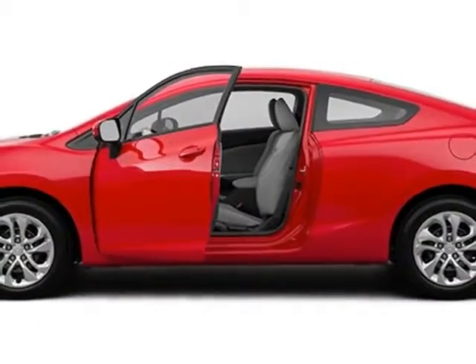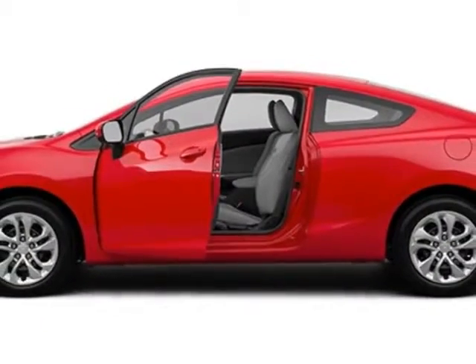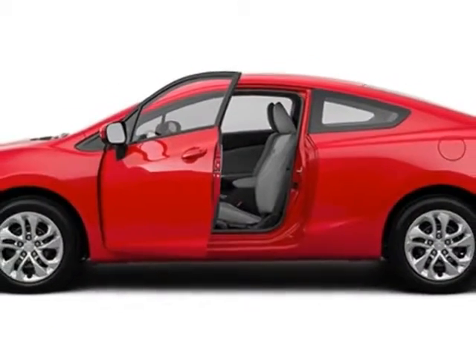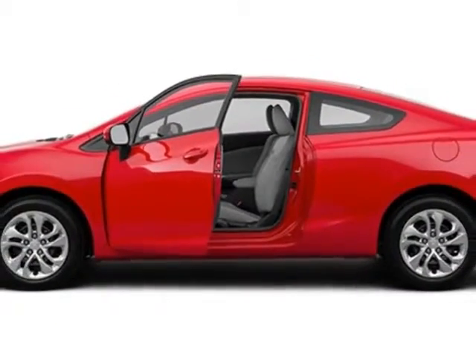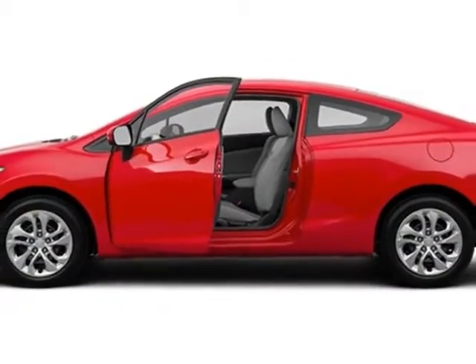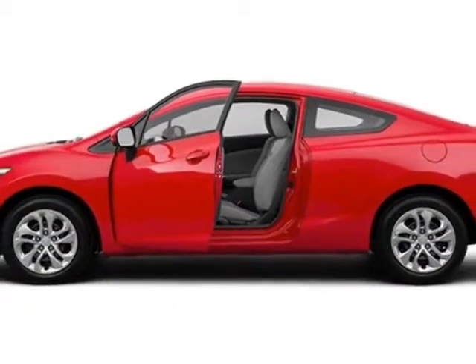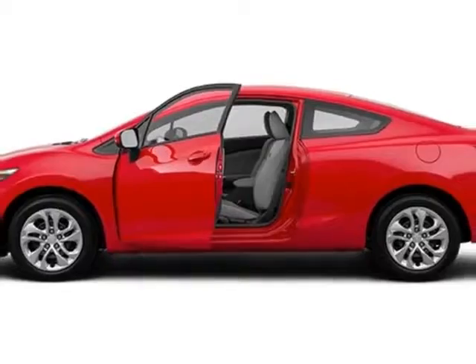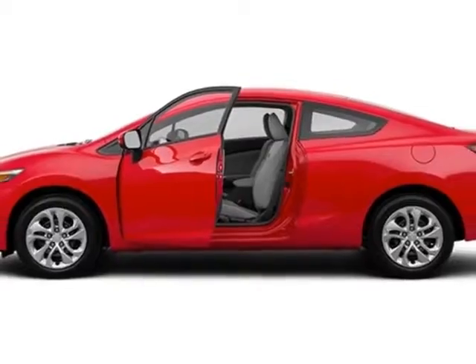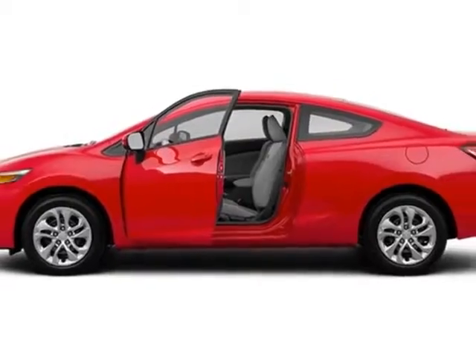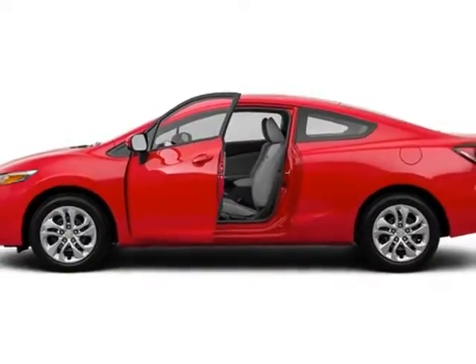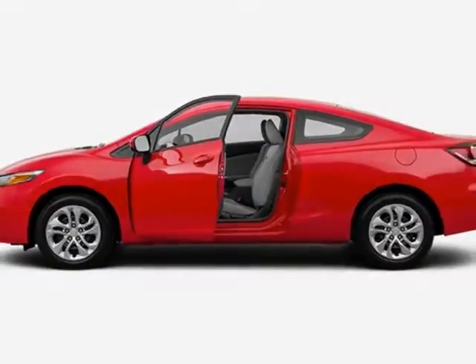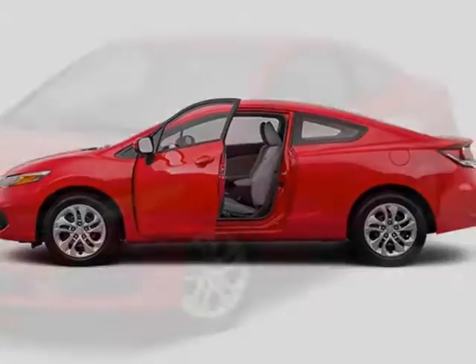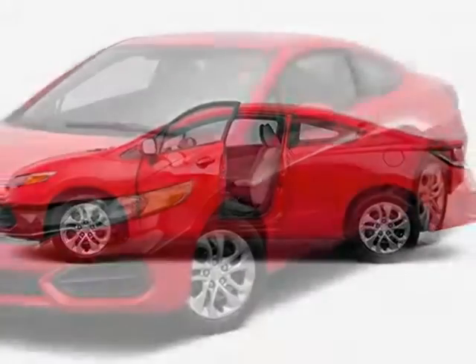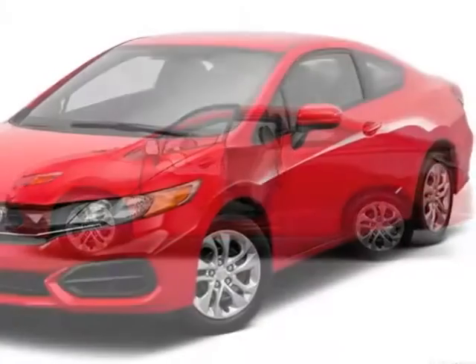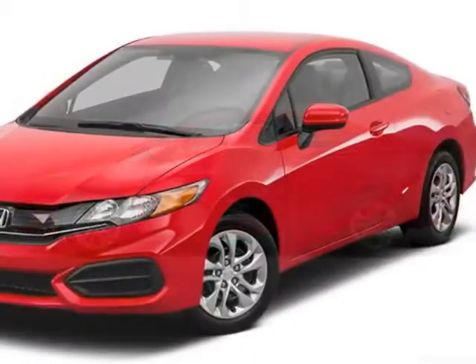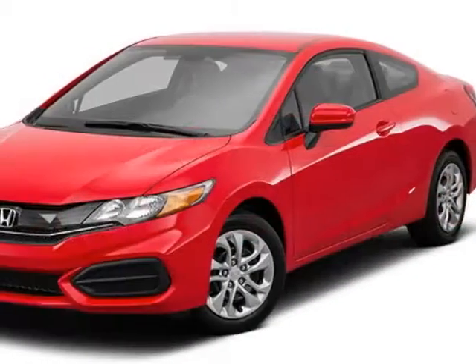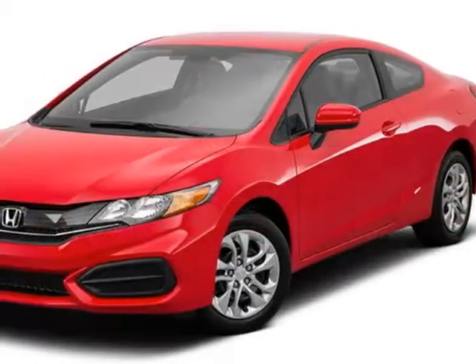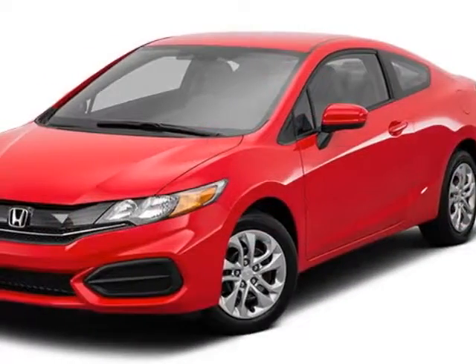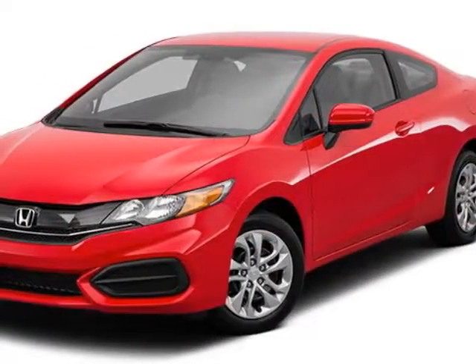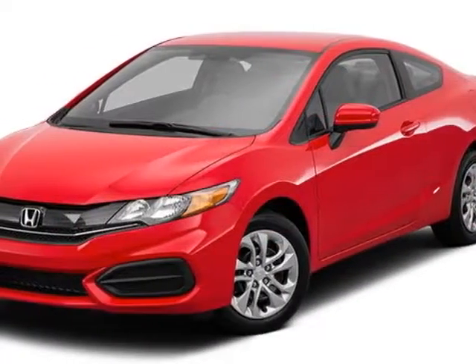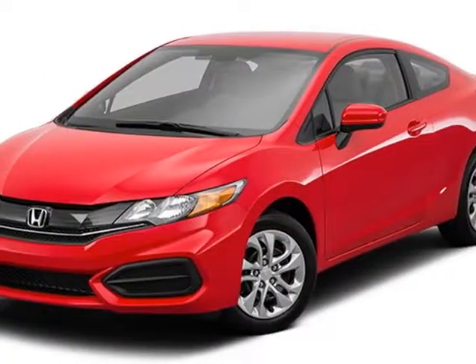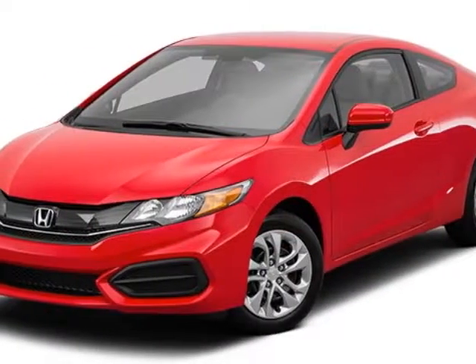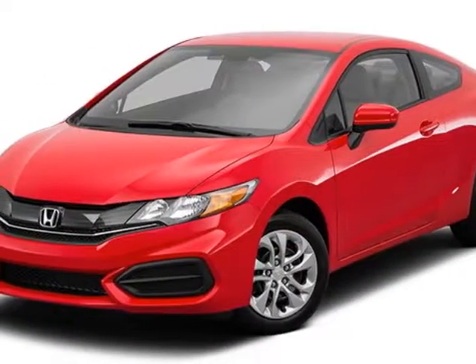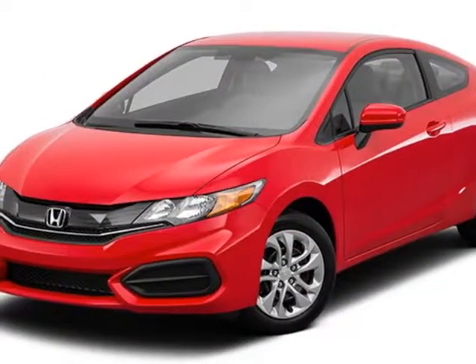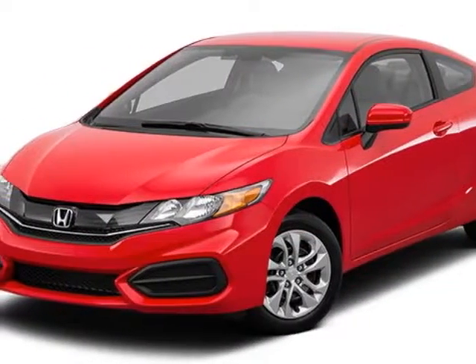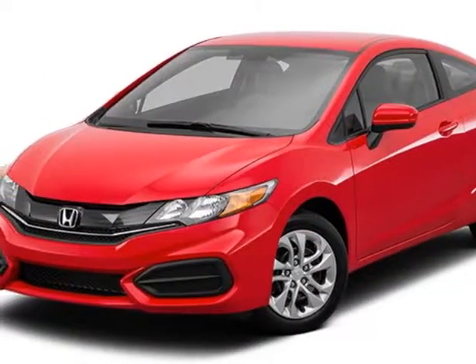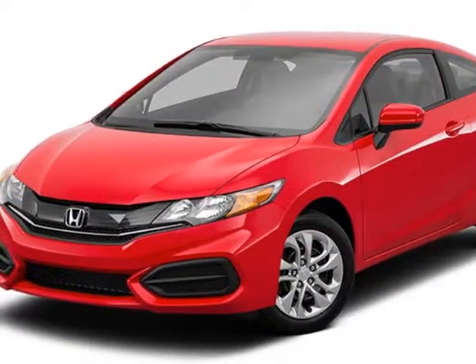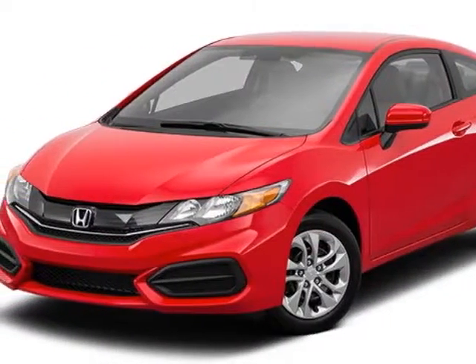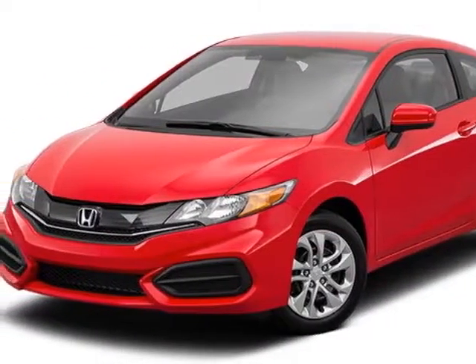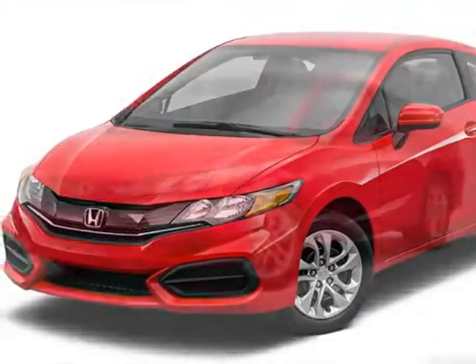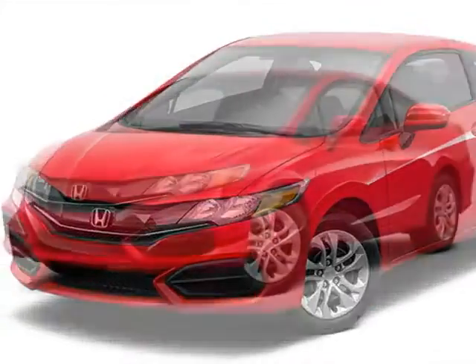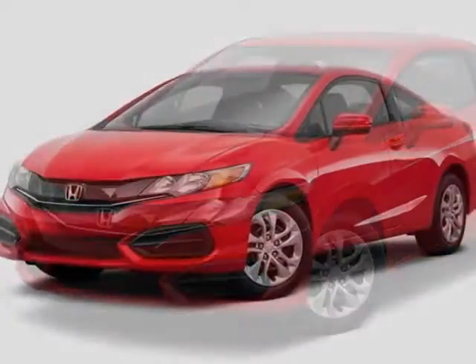Additional options for this vehicle include power locks, auxiliary audio input, tinted windows and driver airbag.